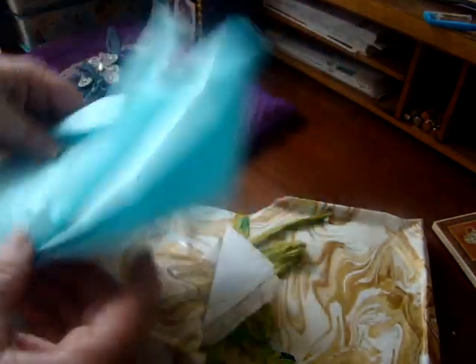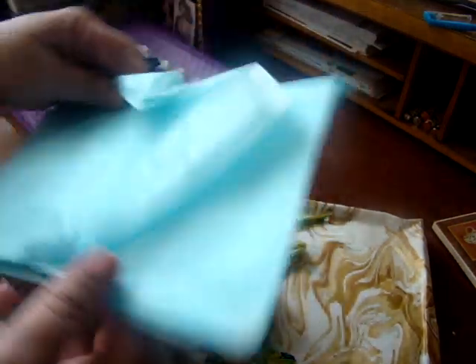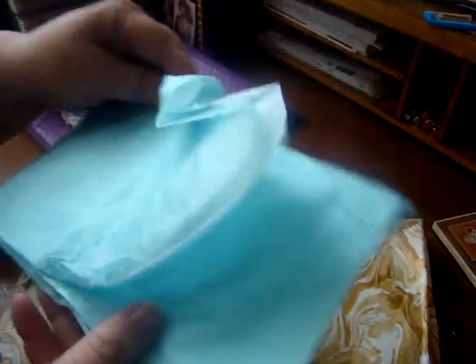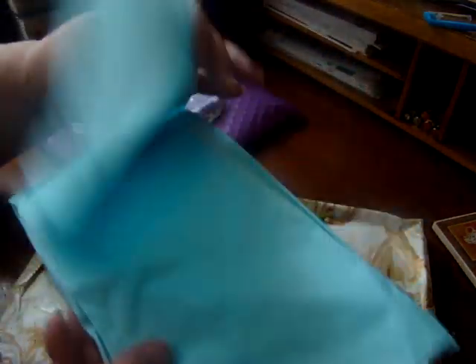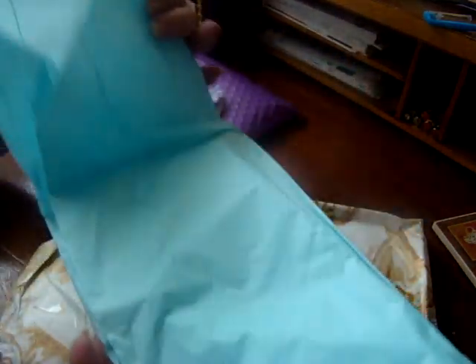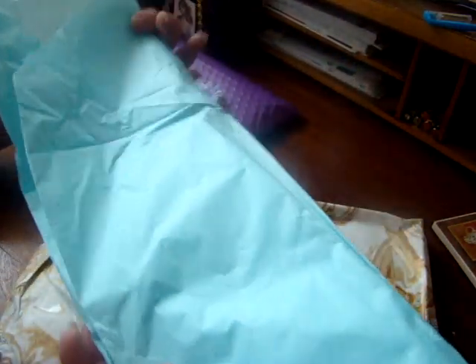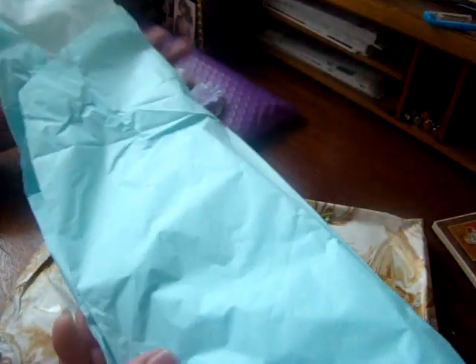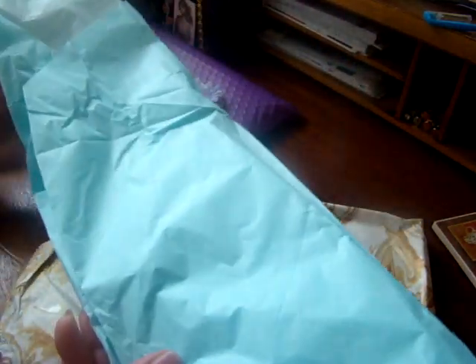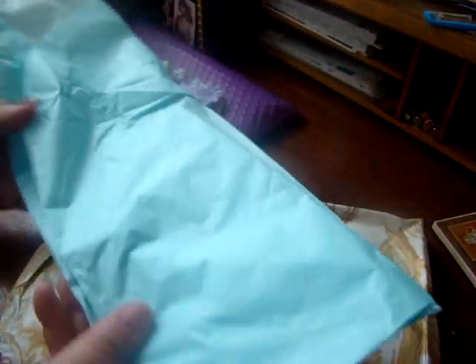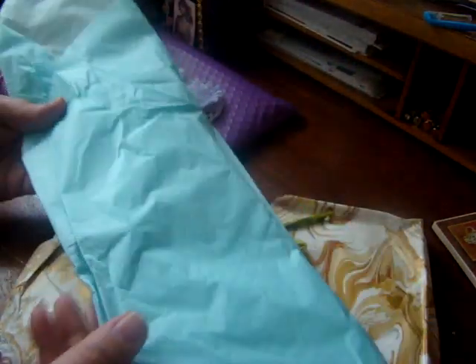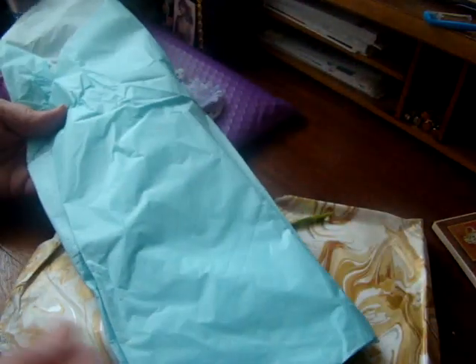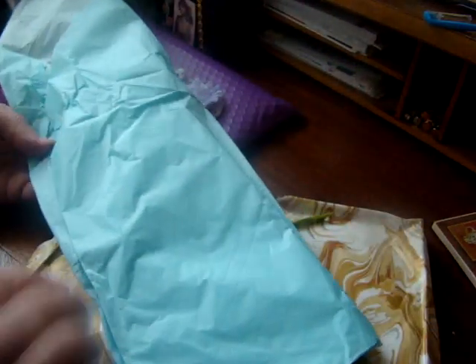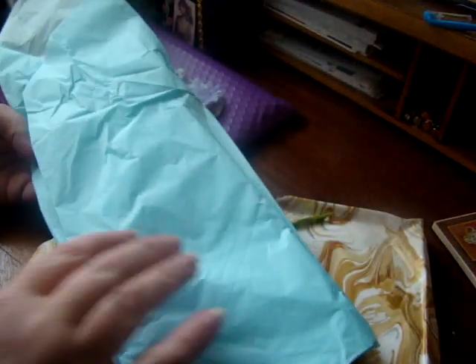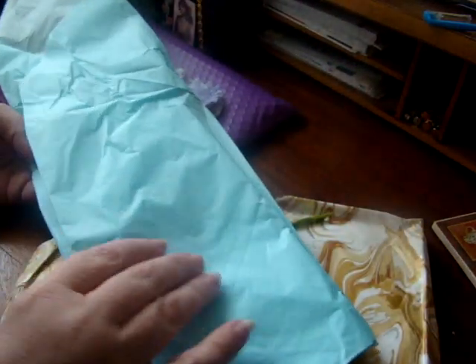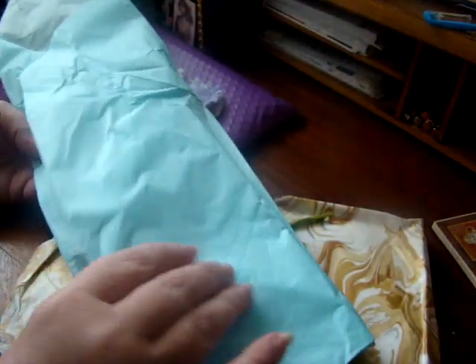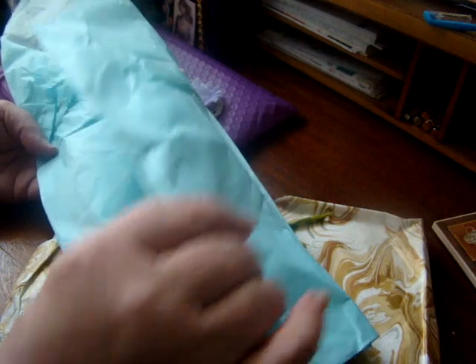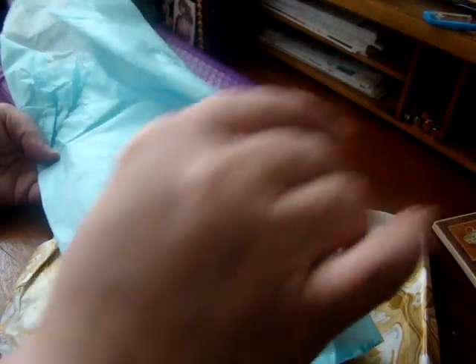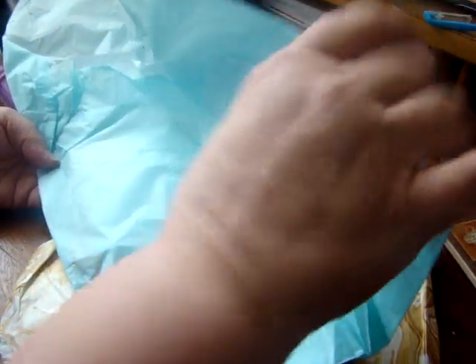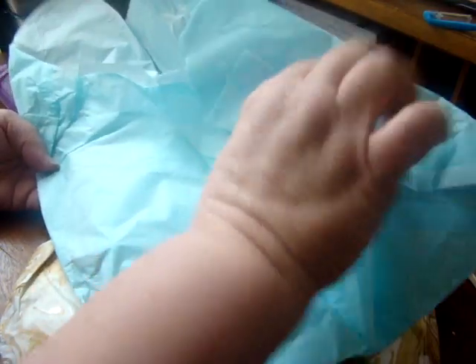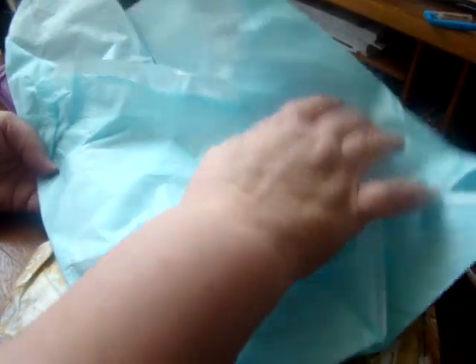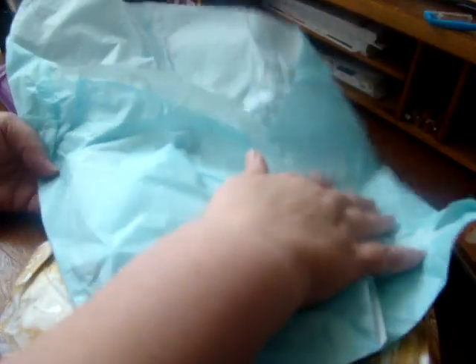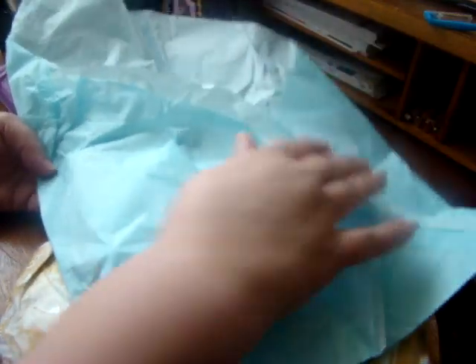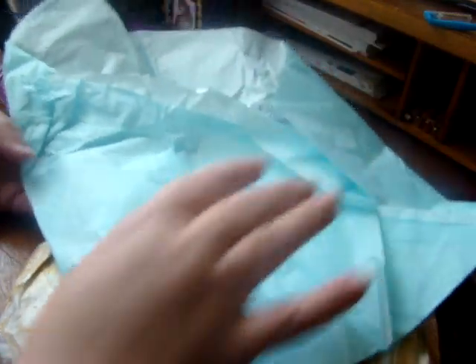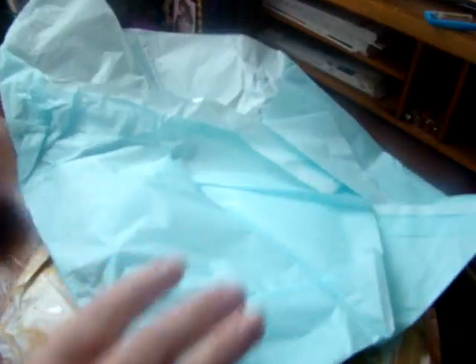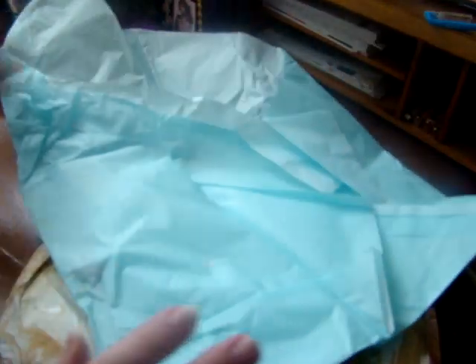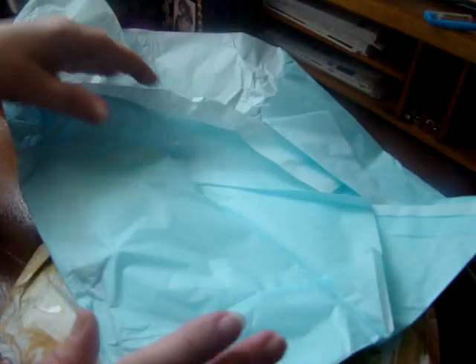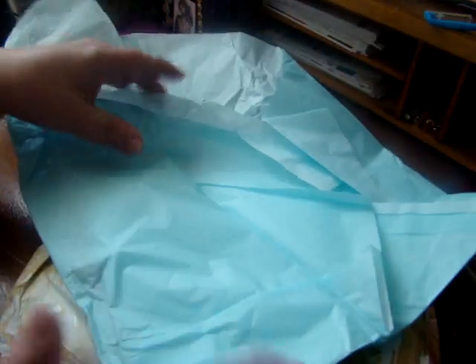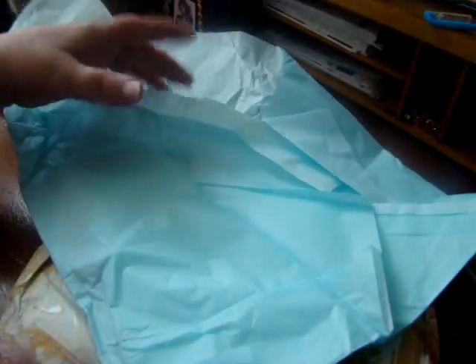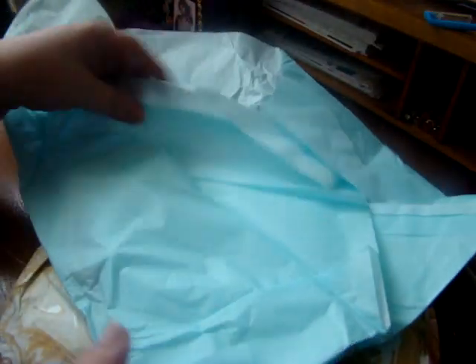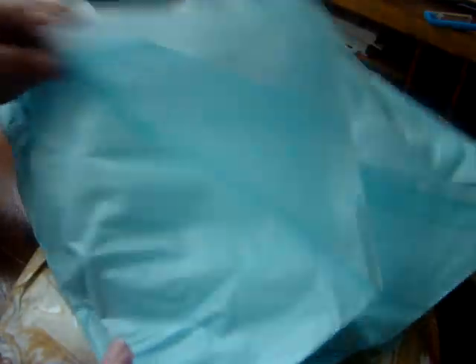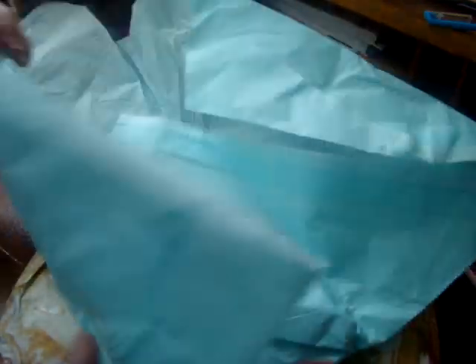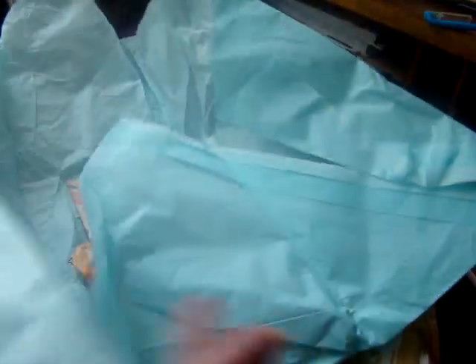Look at how cute she has this tied — she's got some sari silk here and look at that pretty butterfly. Isn't that gorgeous? I'm all about the extra touch of the packaging. I just think that really adds to the stuff that you send.